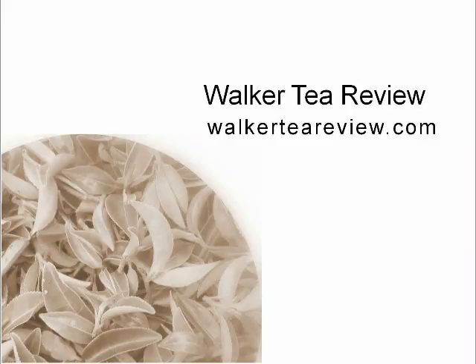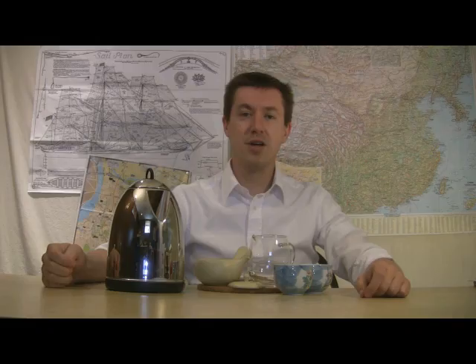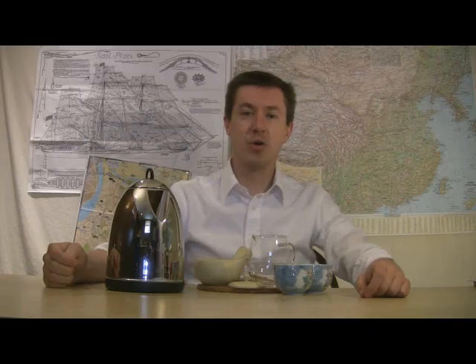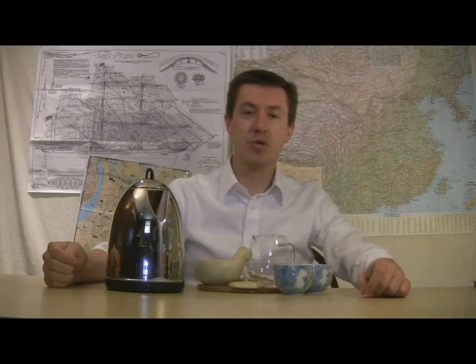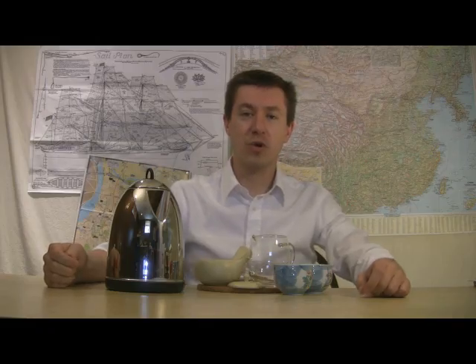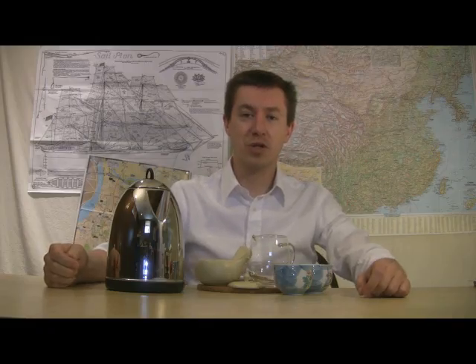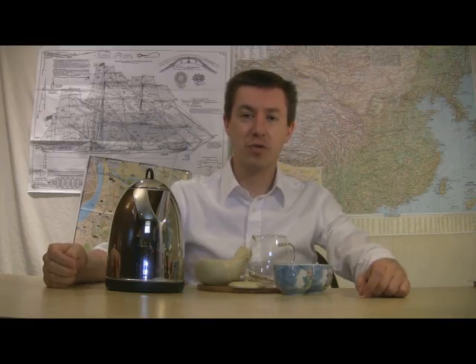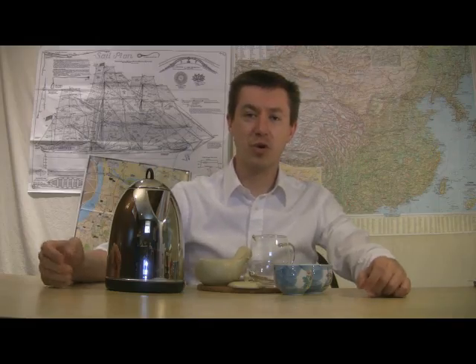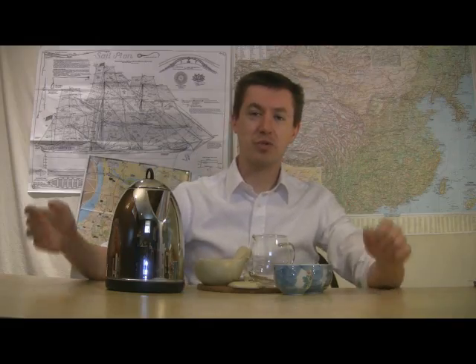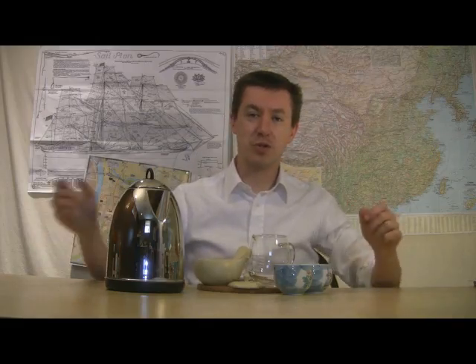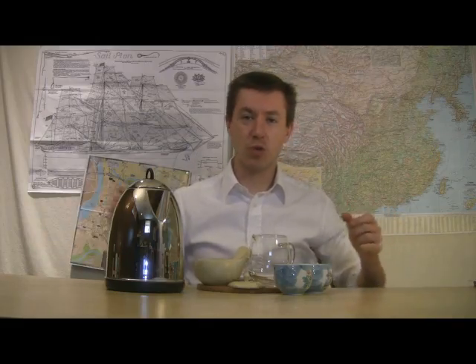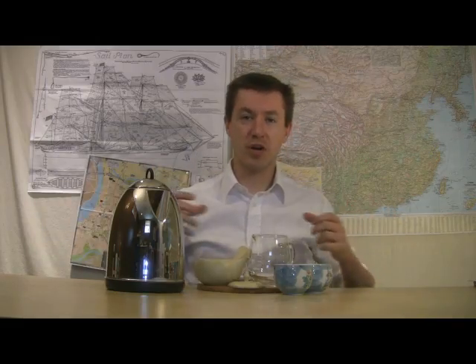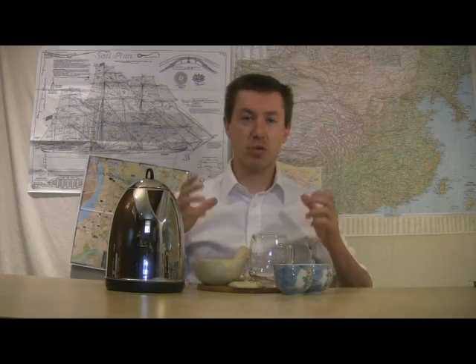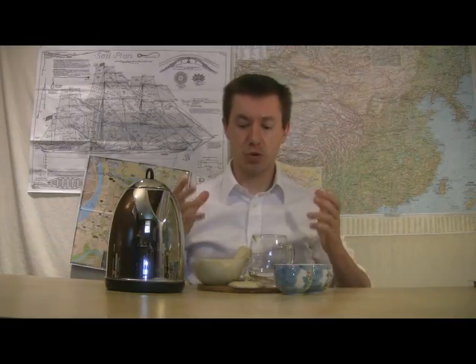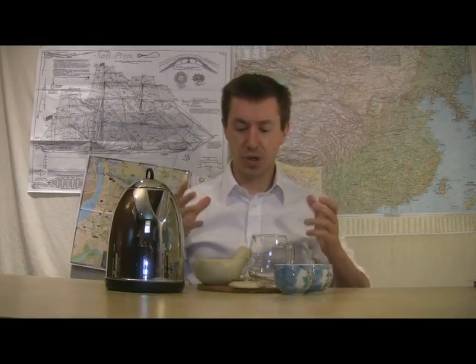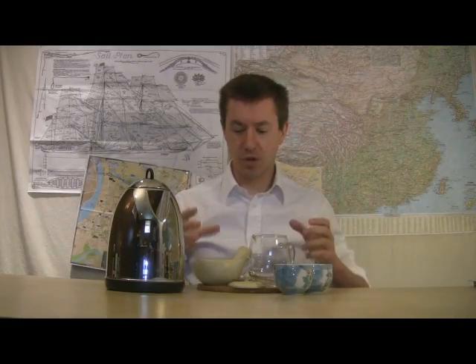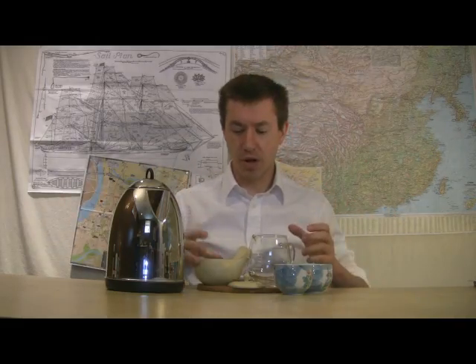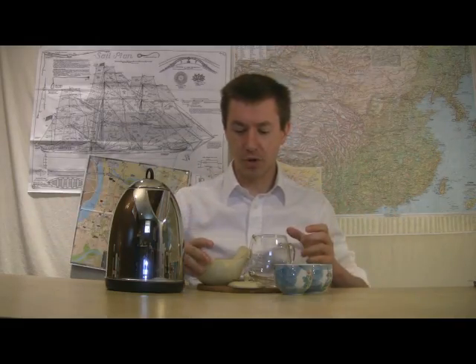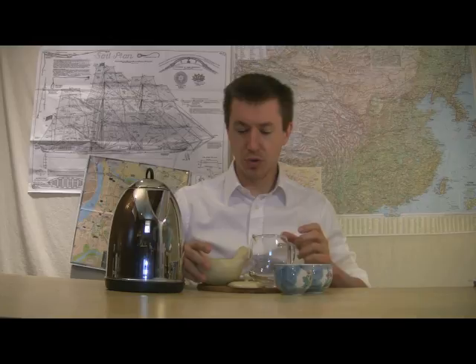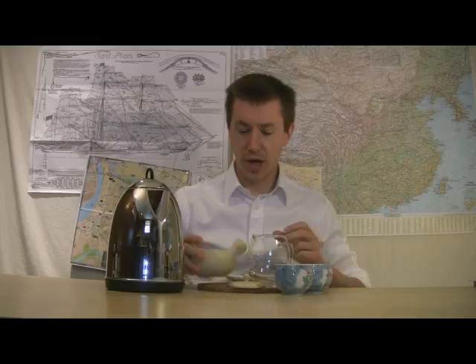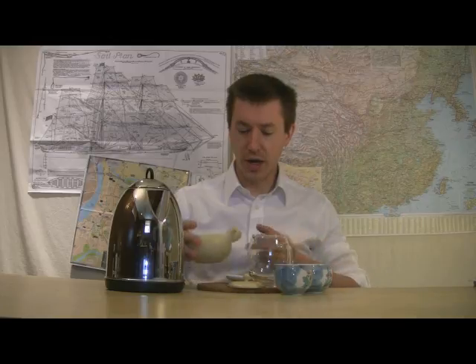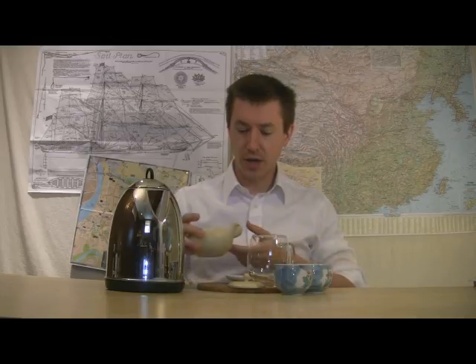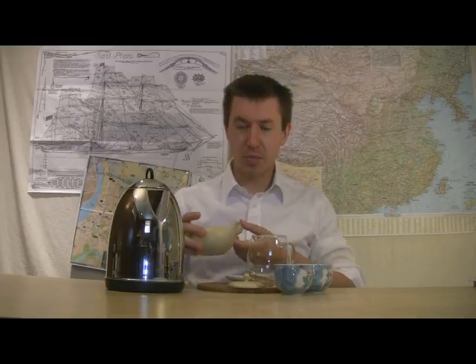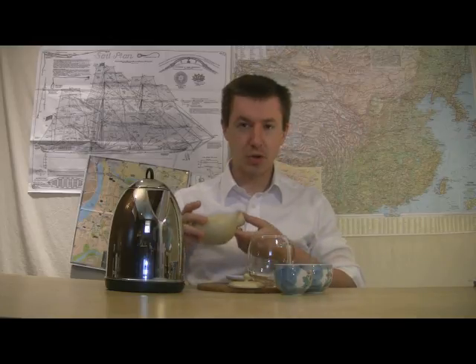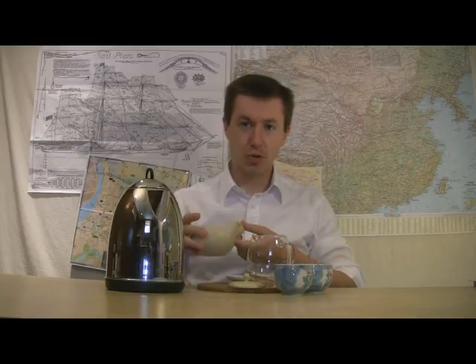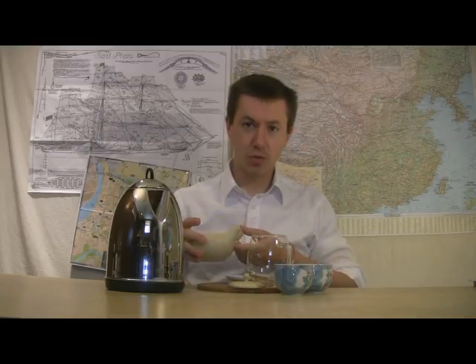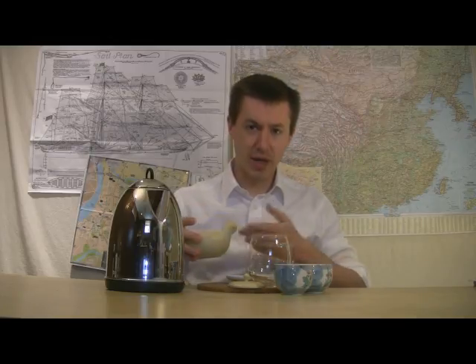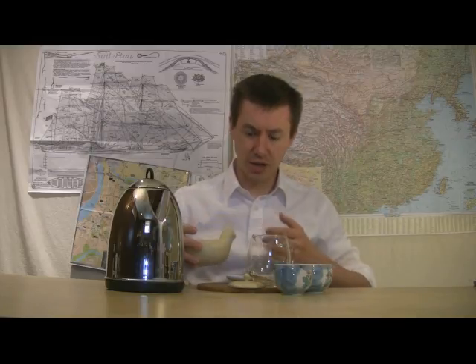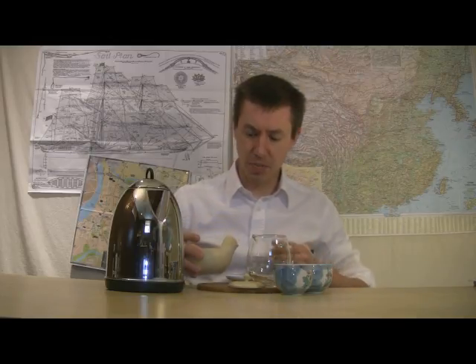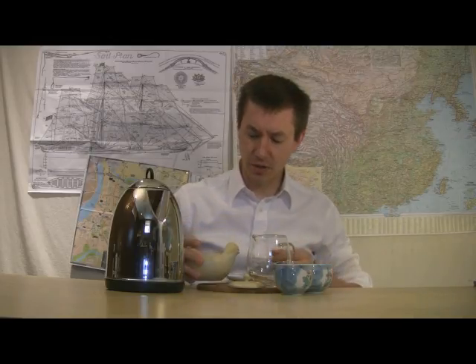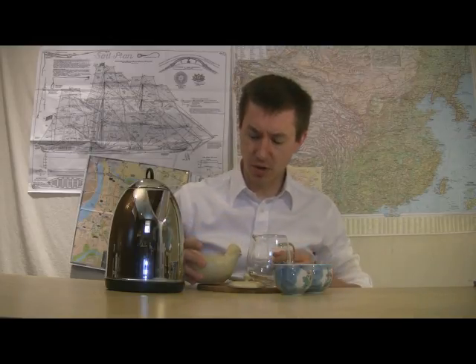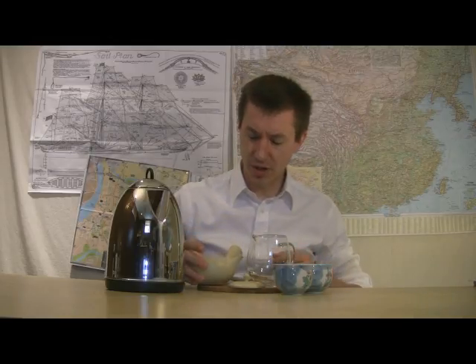Hello and welcome to Walker Tea Review. I'm Jason Walker here with a few tips on how to use a Japanese Kyusu for making Japanese green tea.